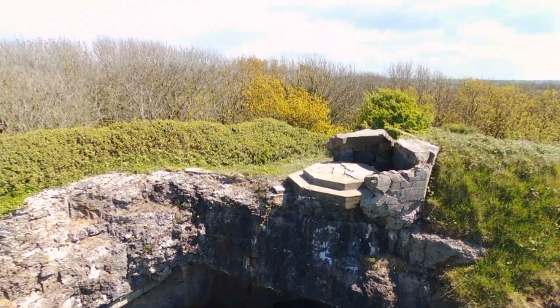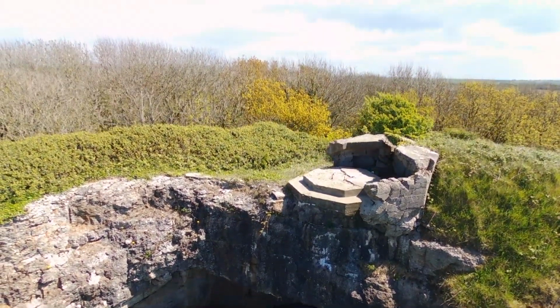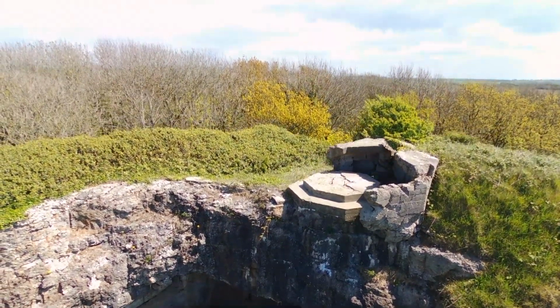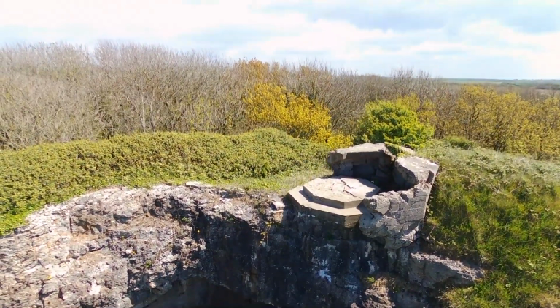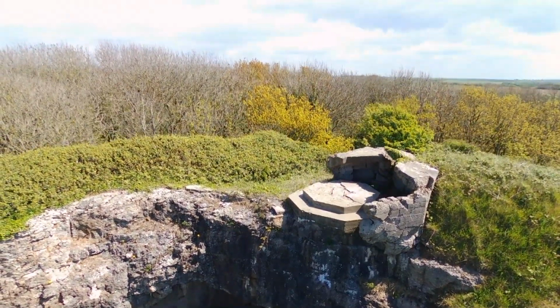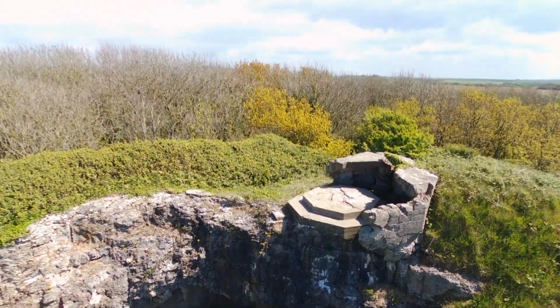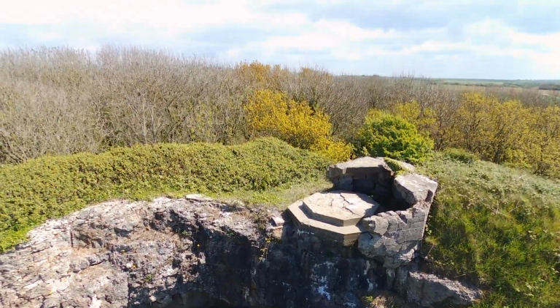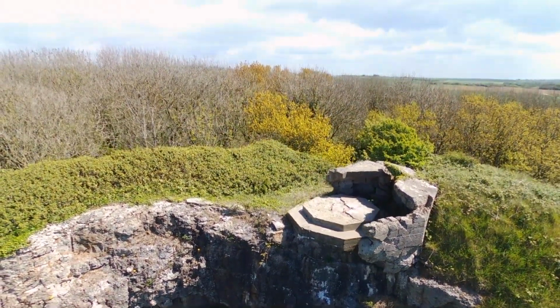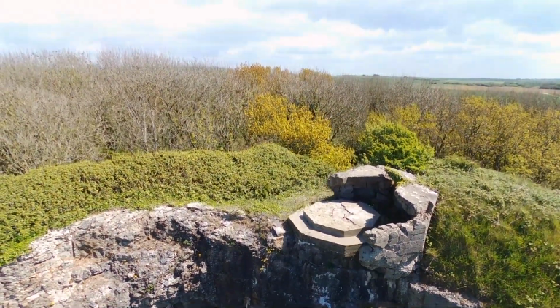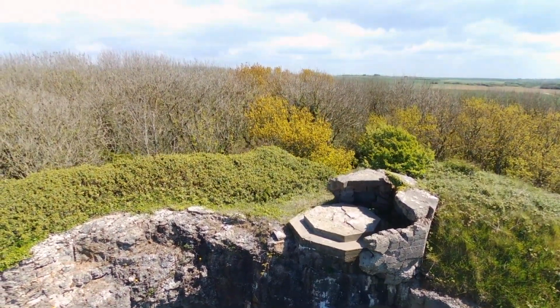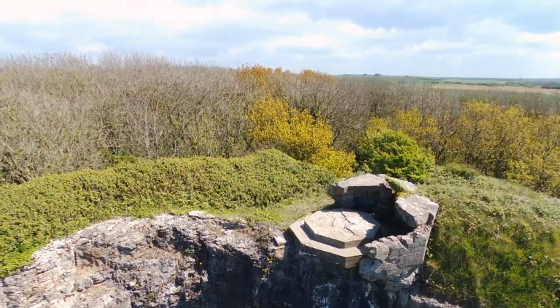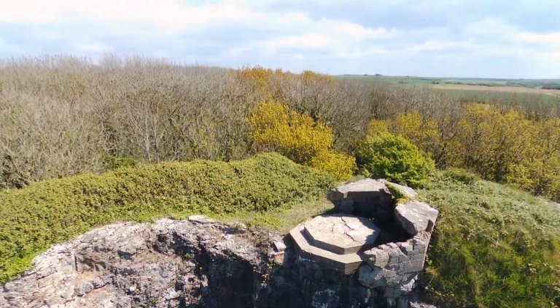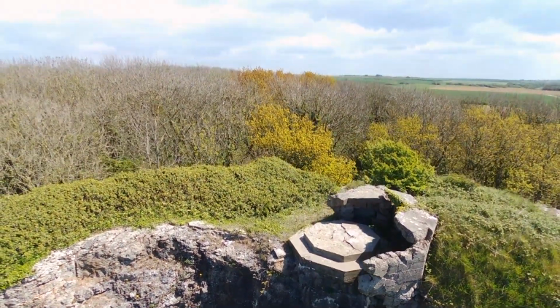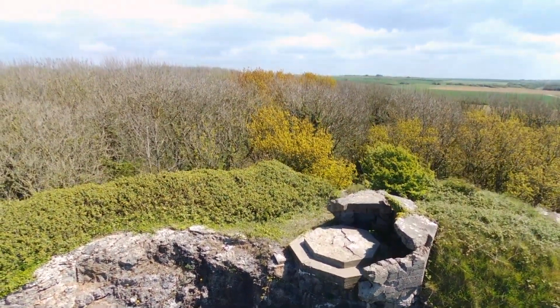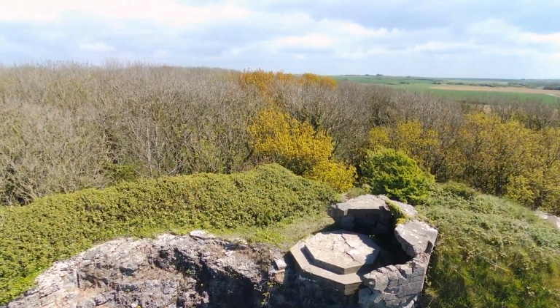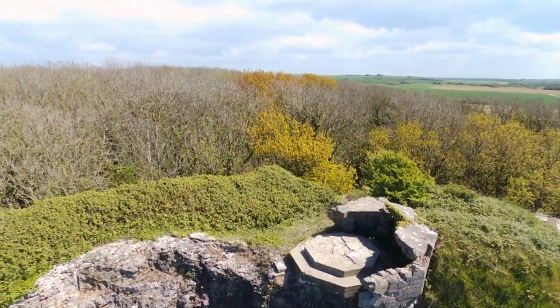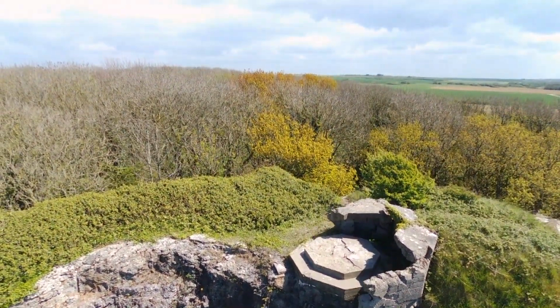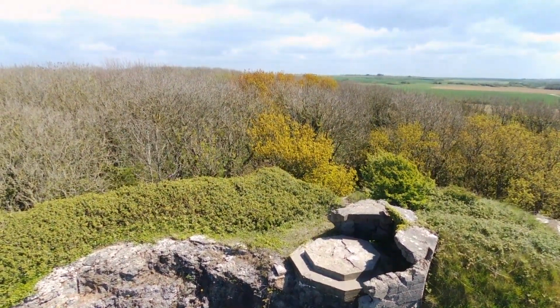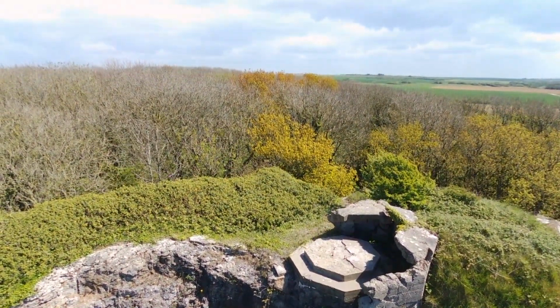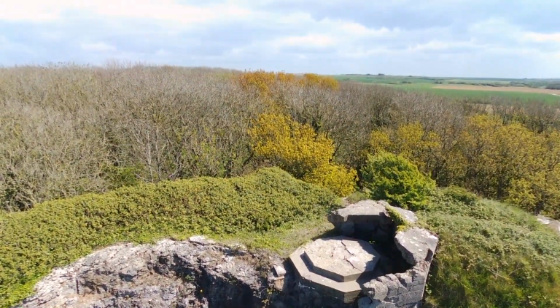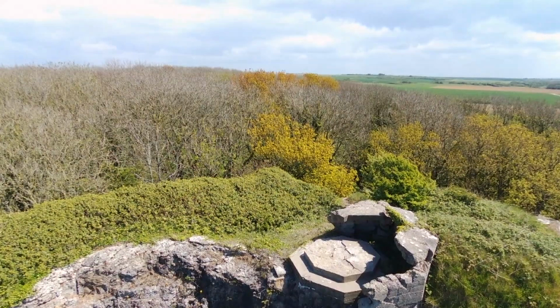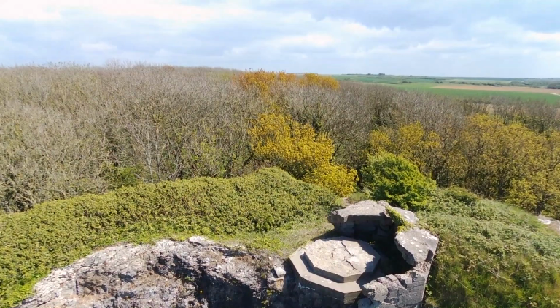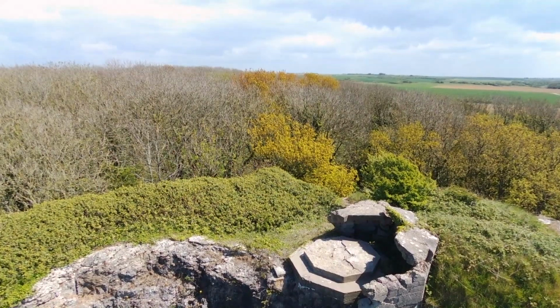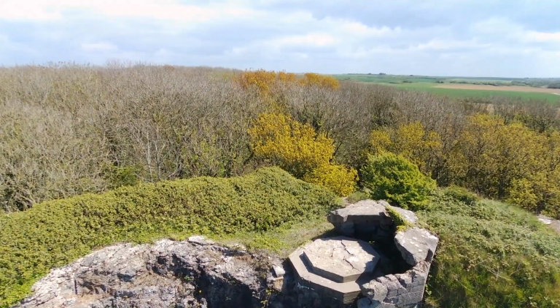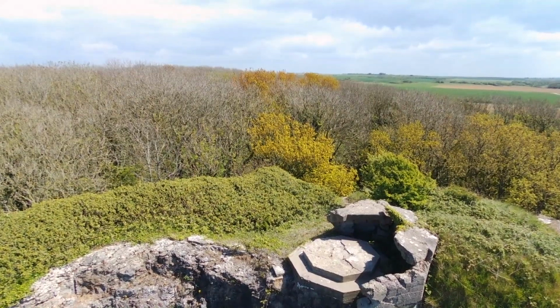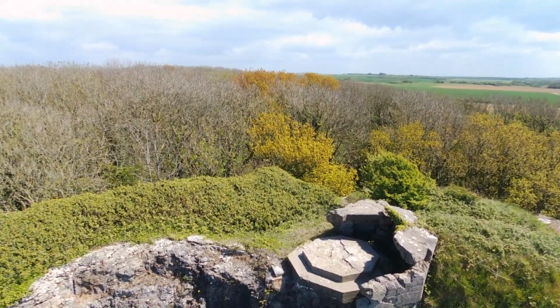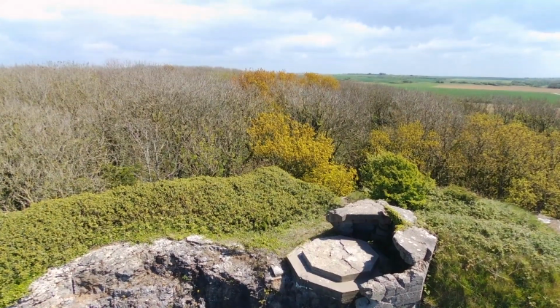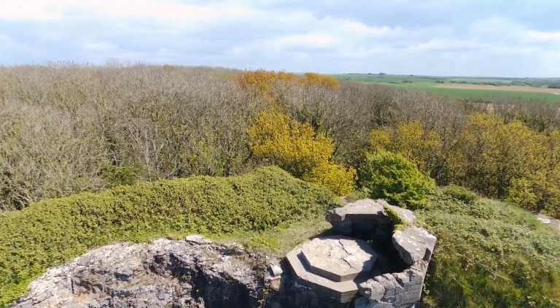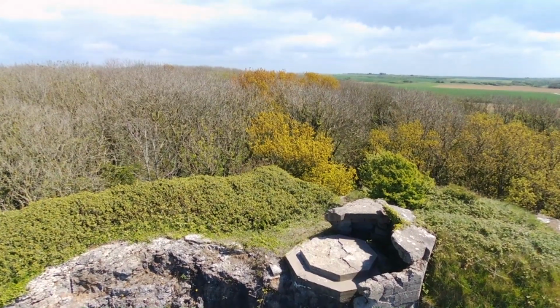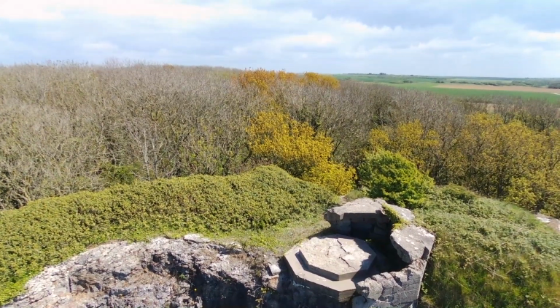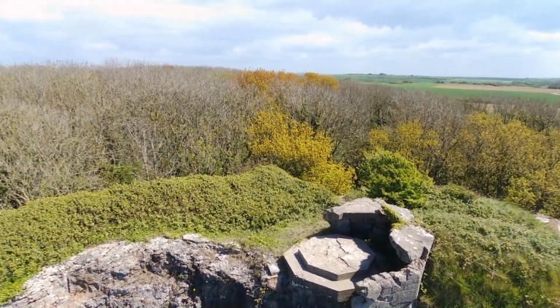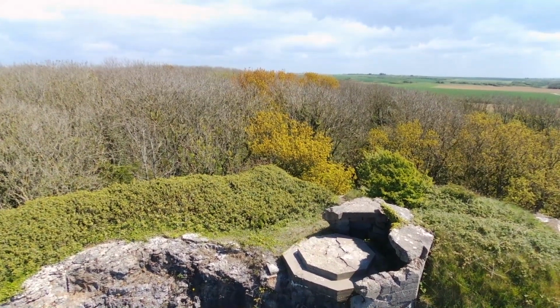You can see that this Casemate had an anti-aircraft gun position on top of it. But that's about all that's left of the roof.